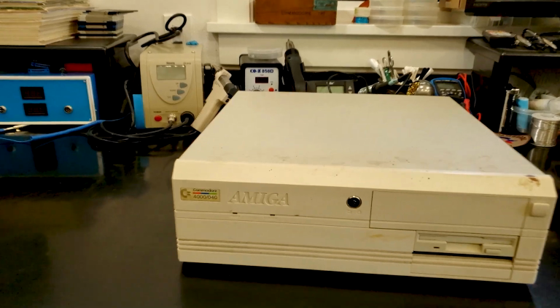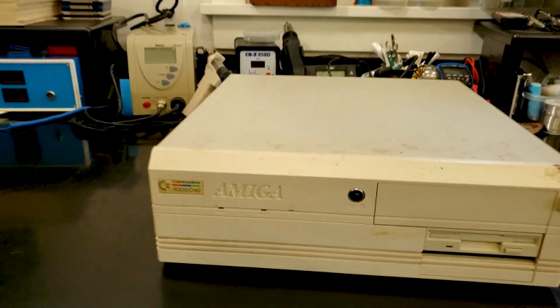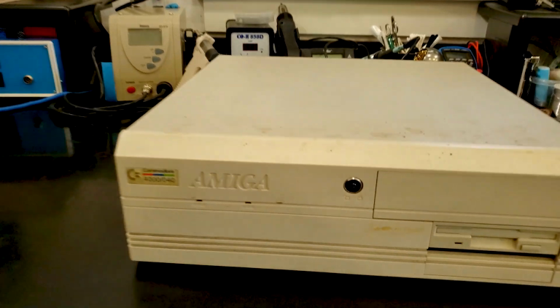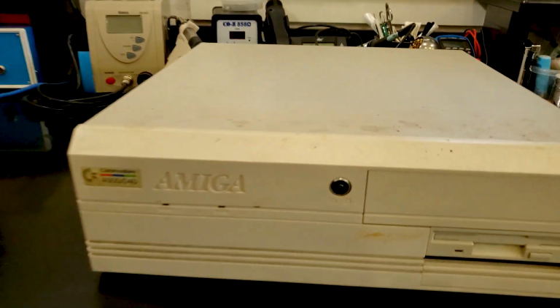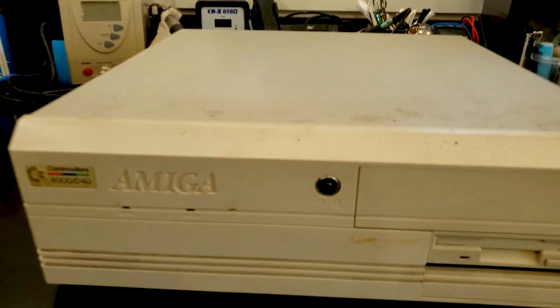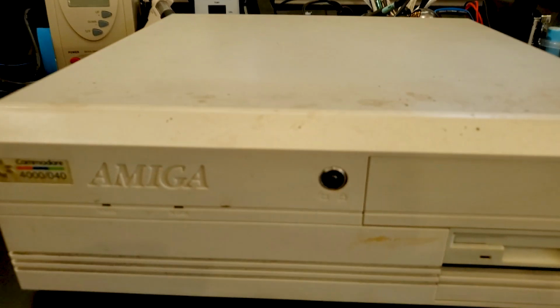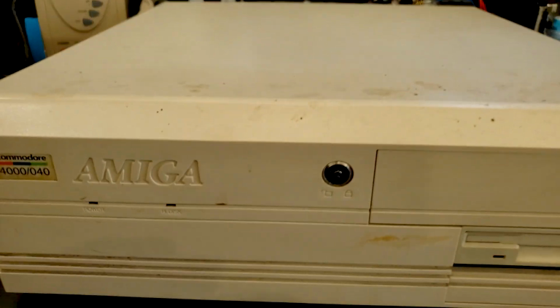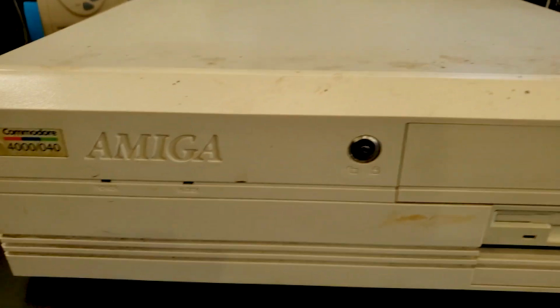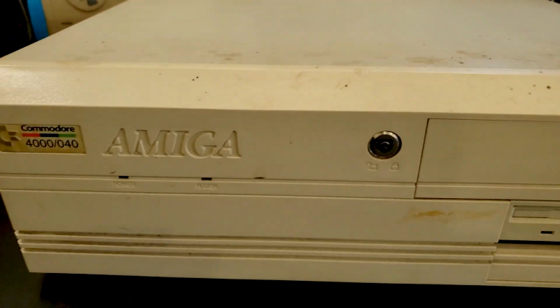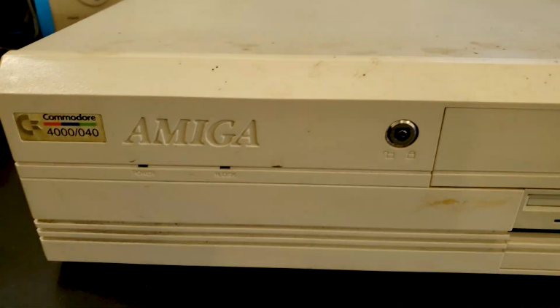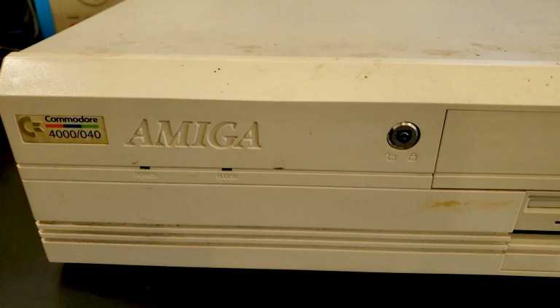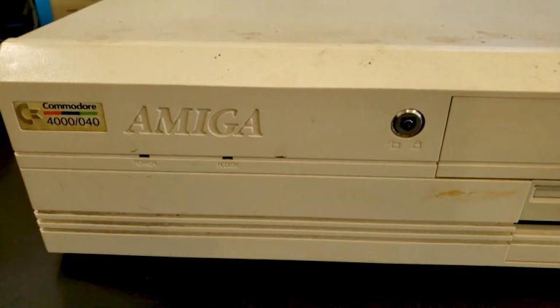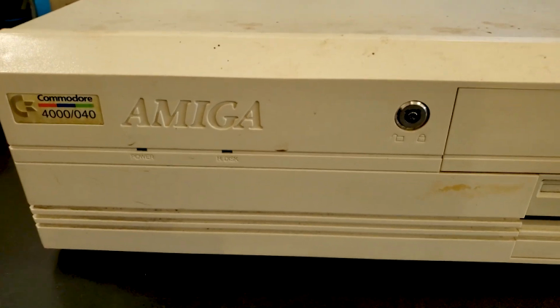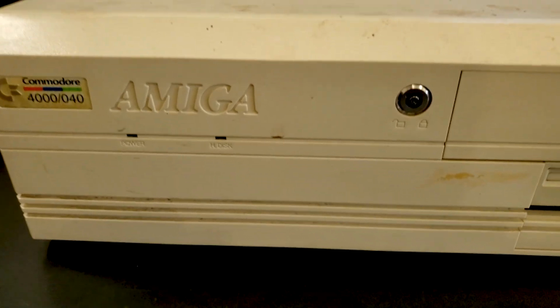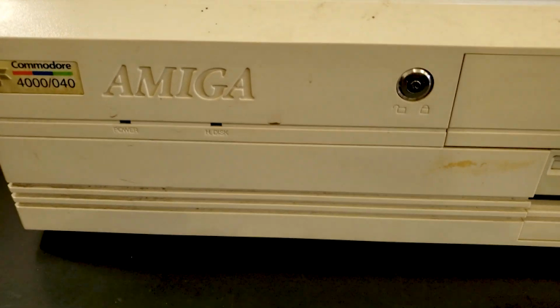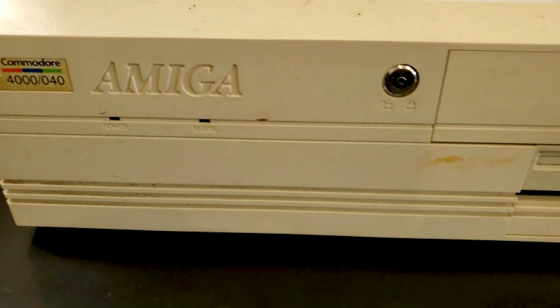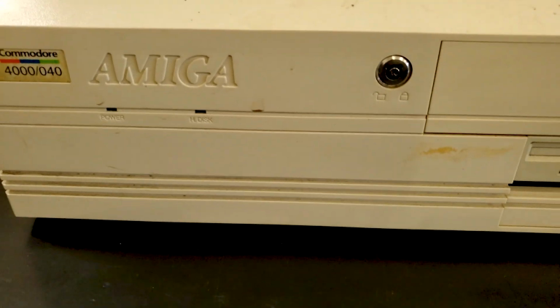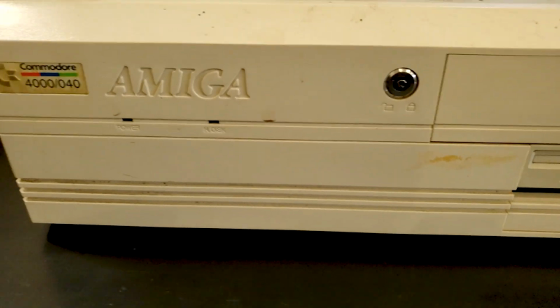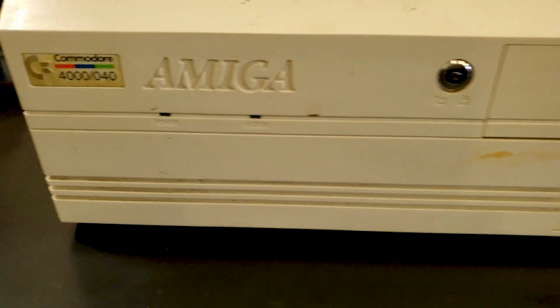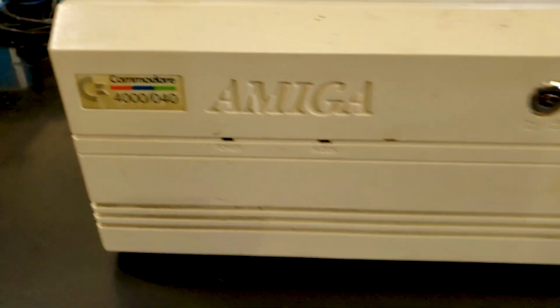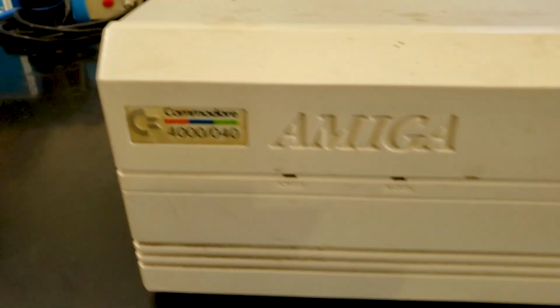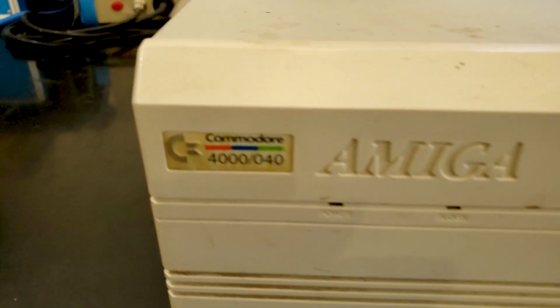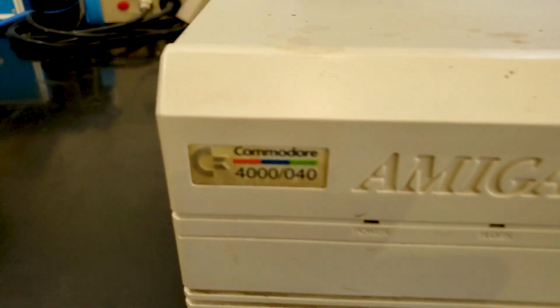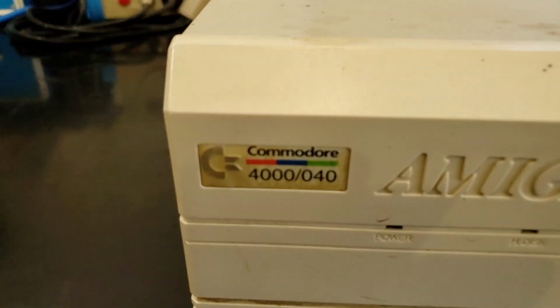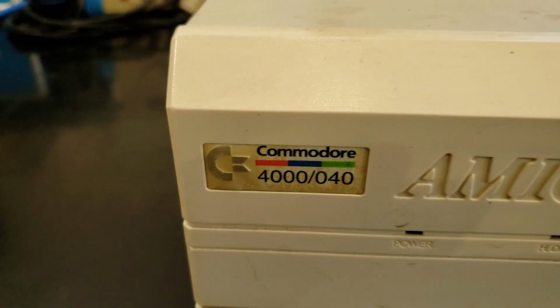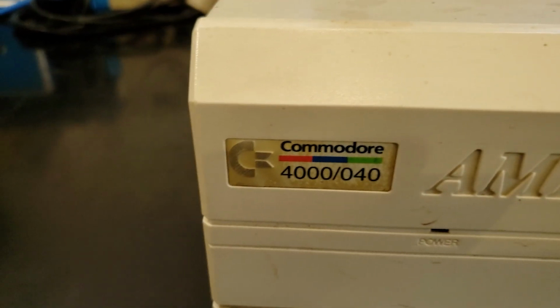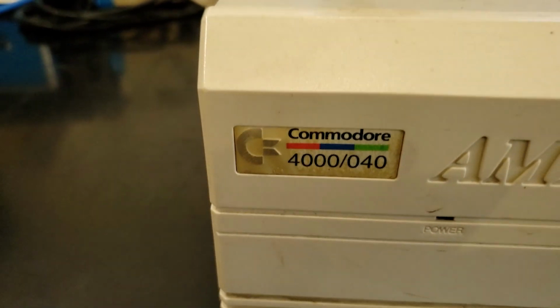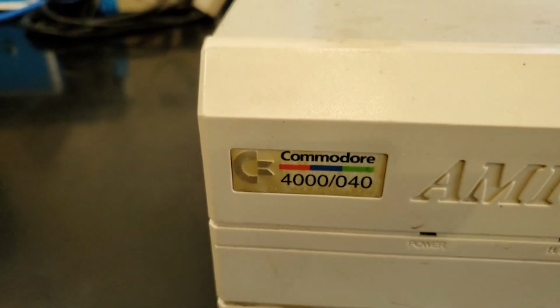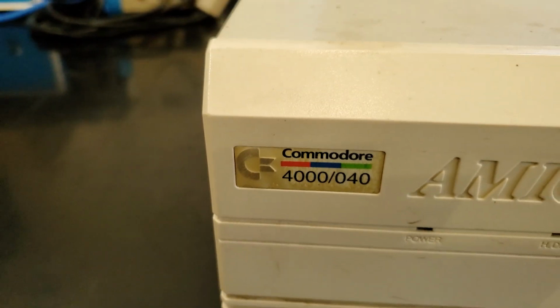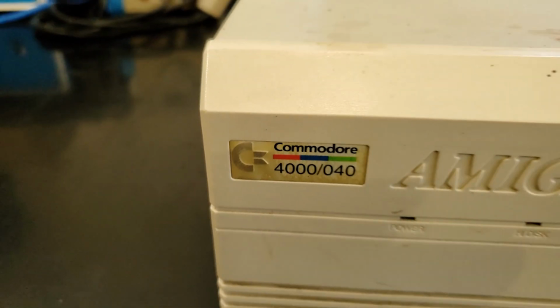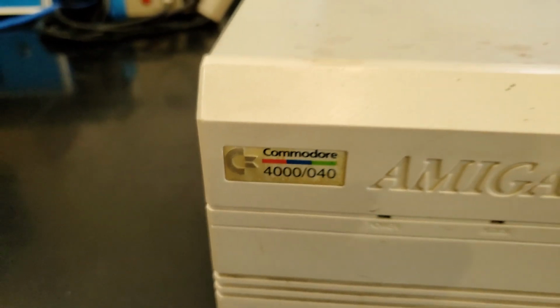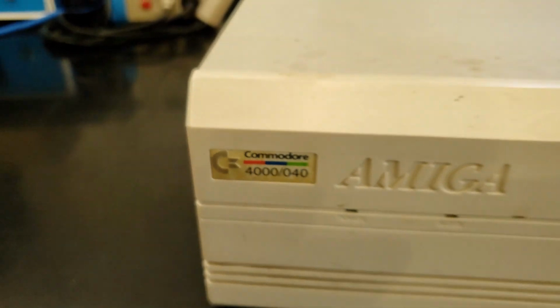Today let's get this Amiga 4000 up and running. It is so close I can taste it.